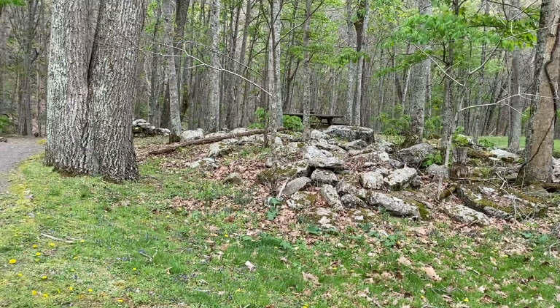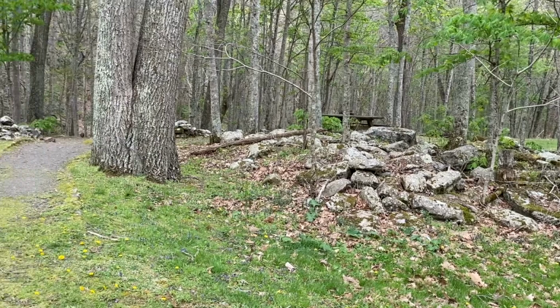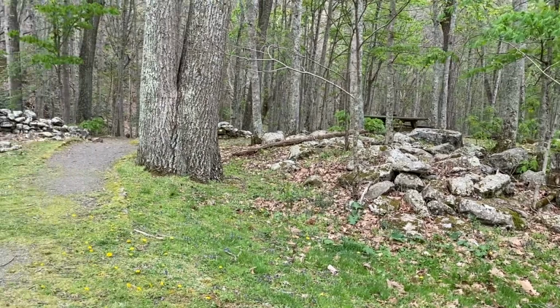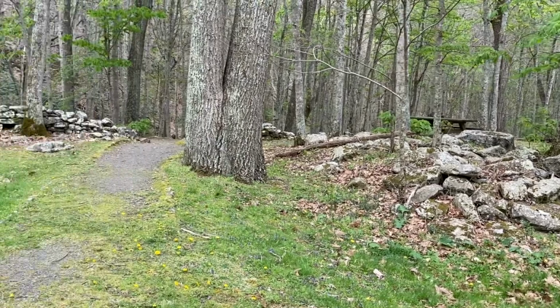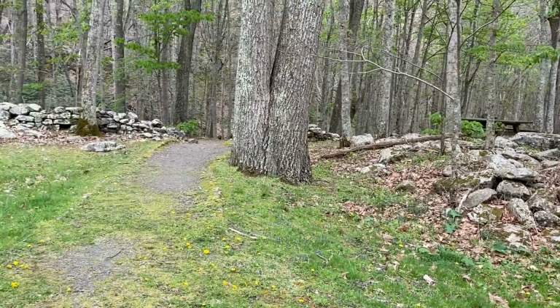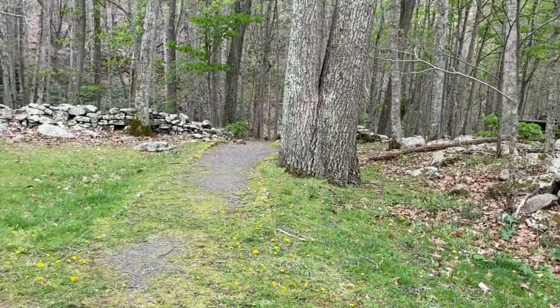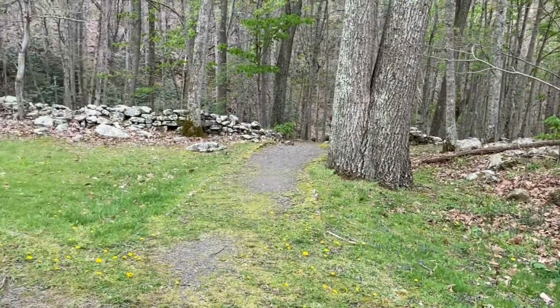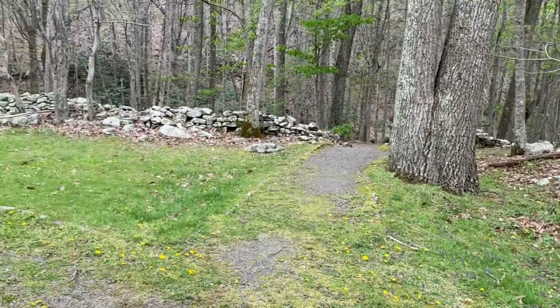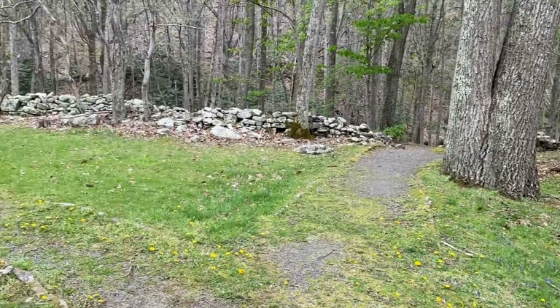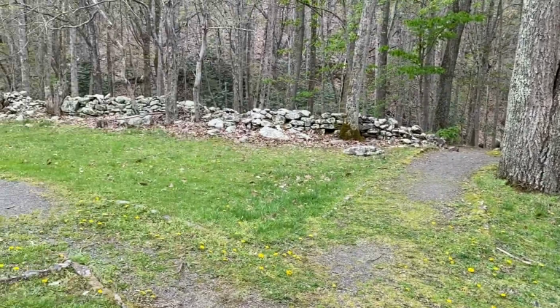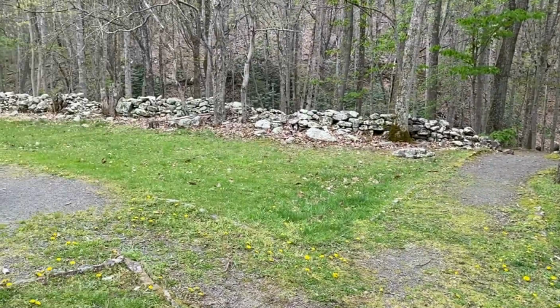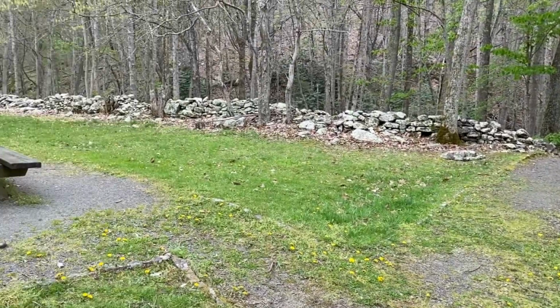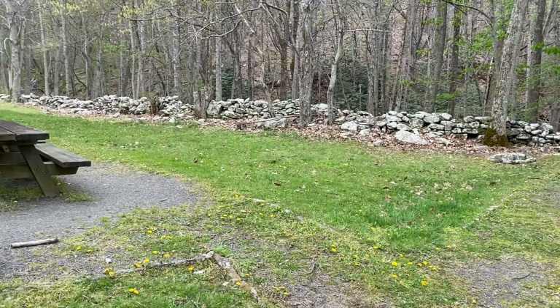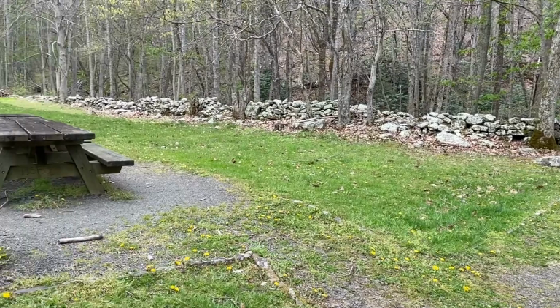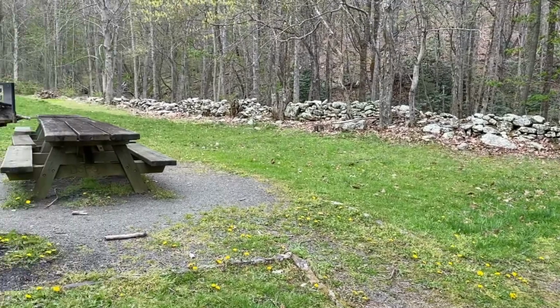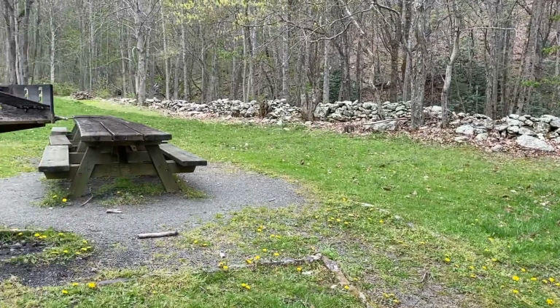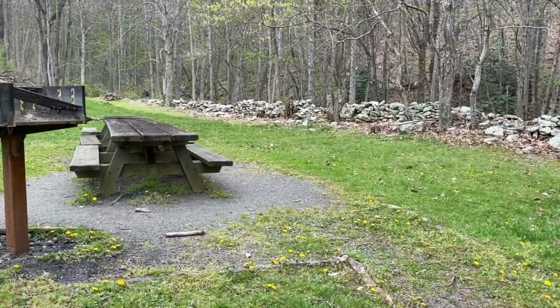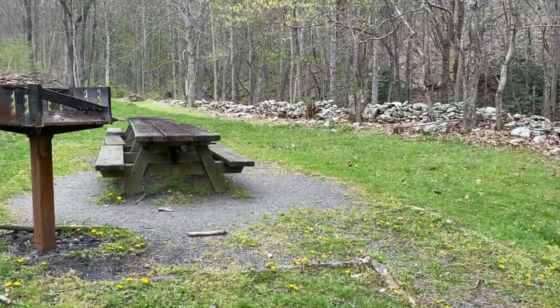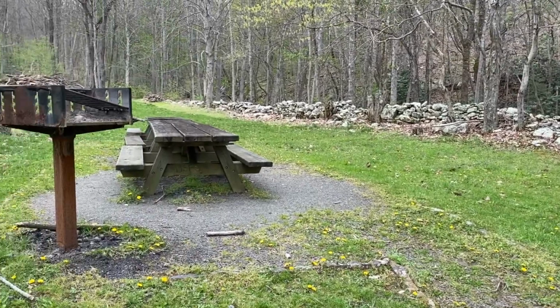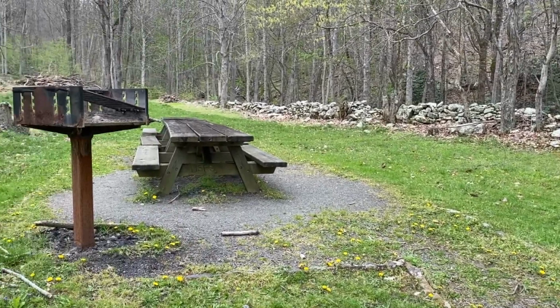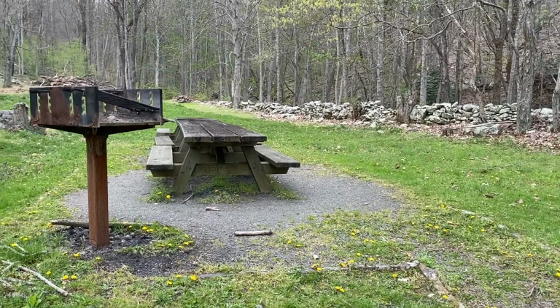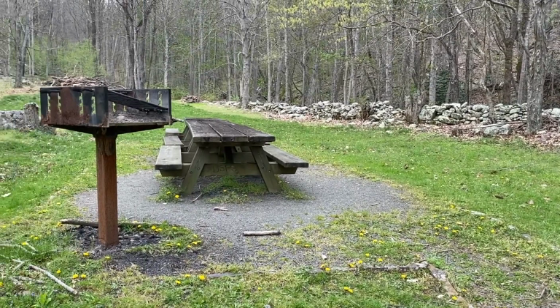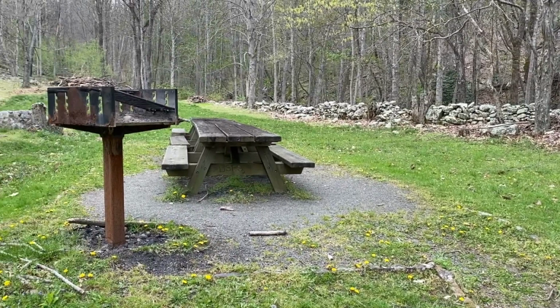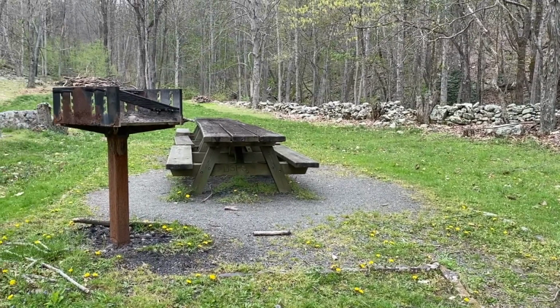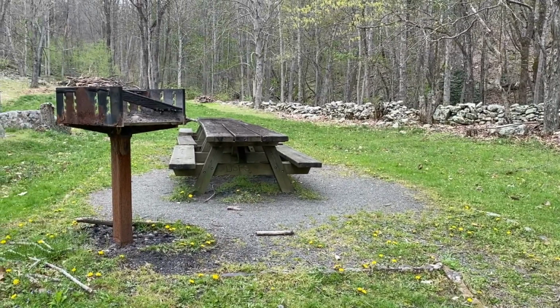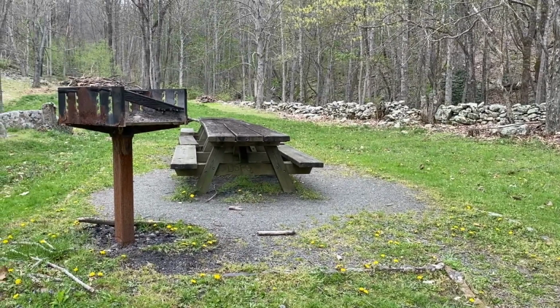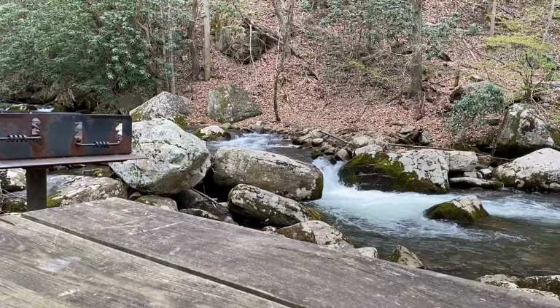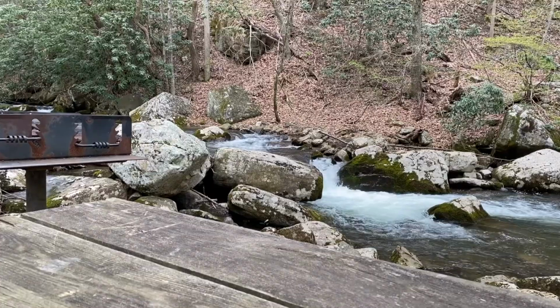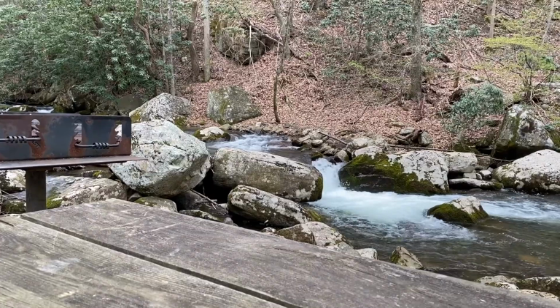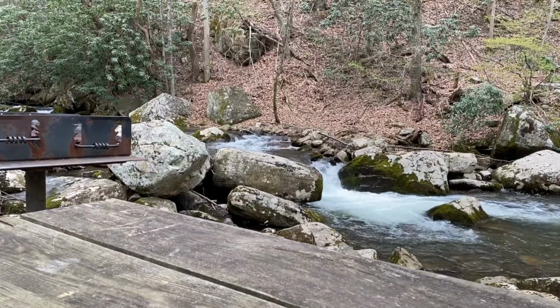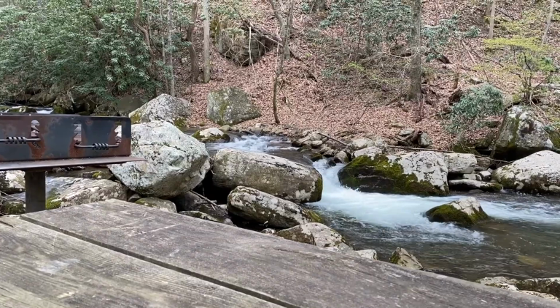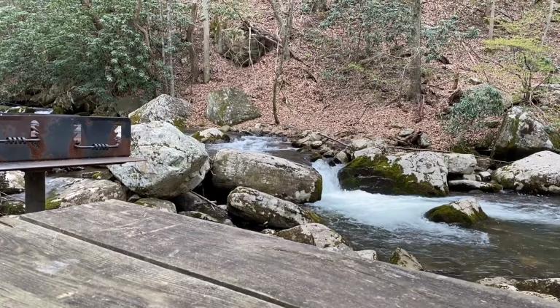Once you park, you're immediately greeted with a picnic area that is adorned with a beautiful view of the water and surrounded by trees.